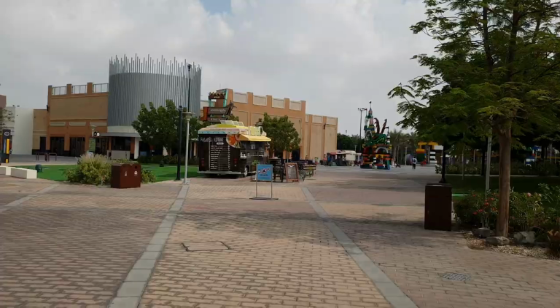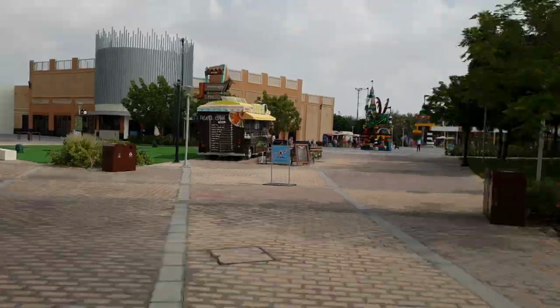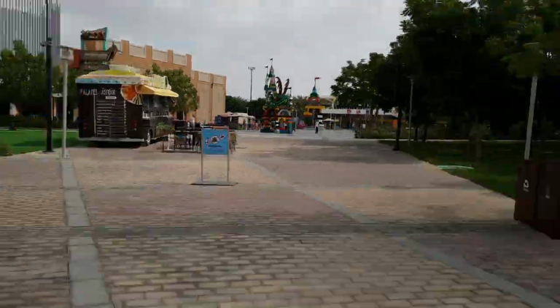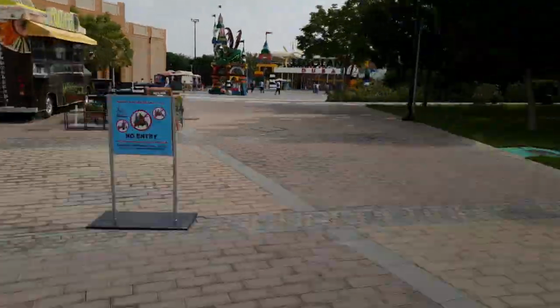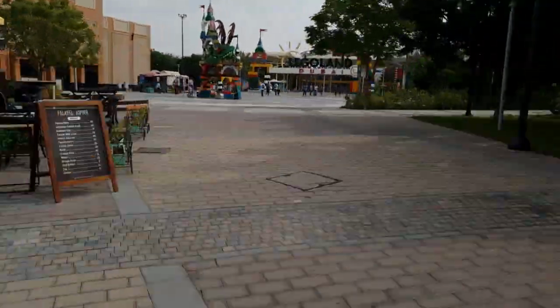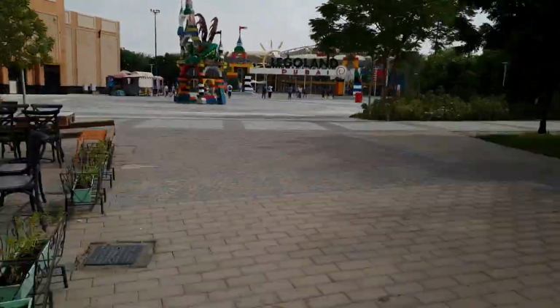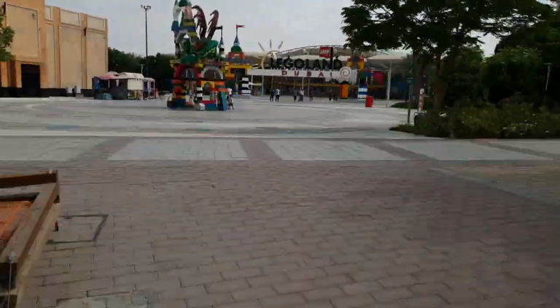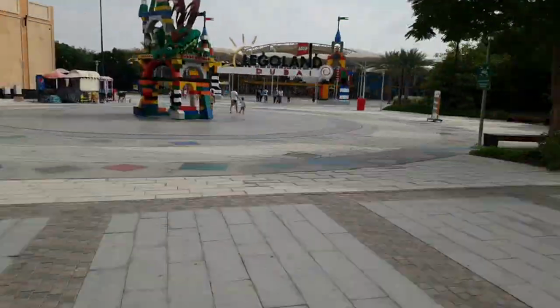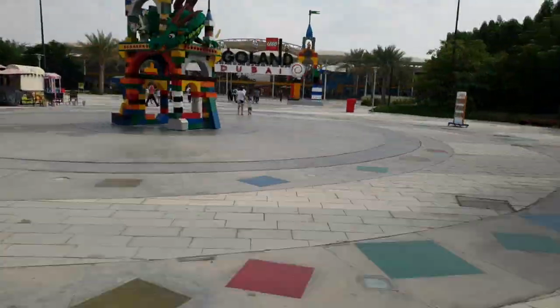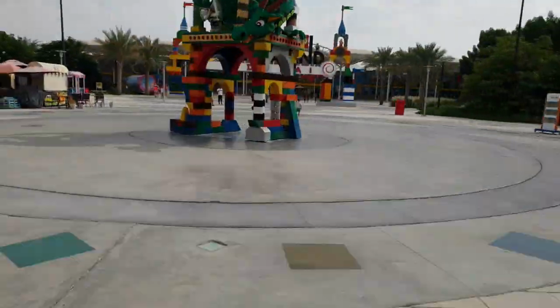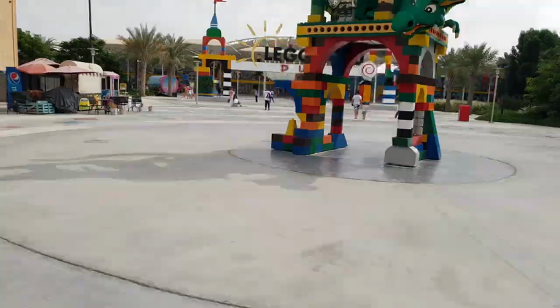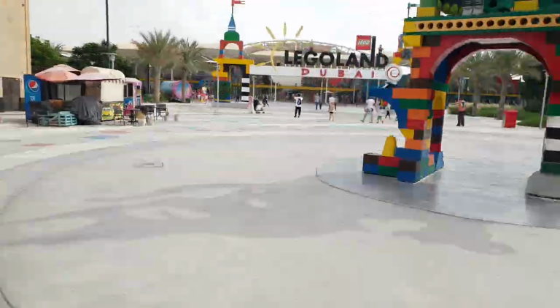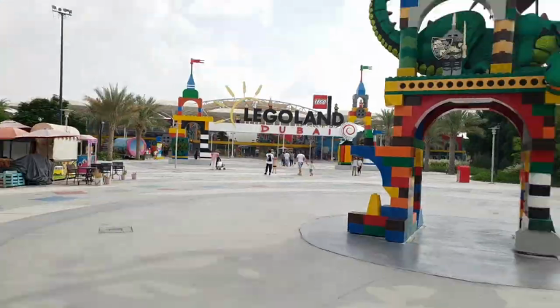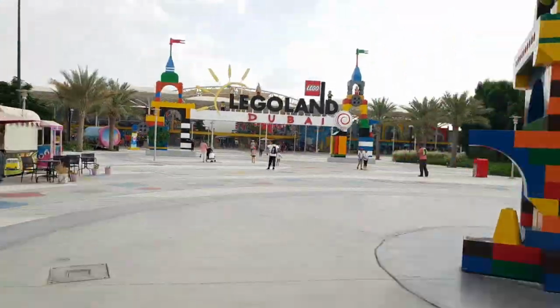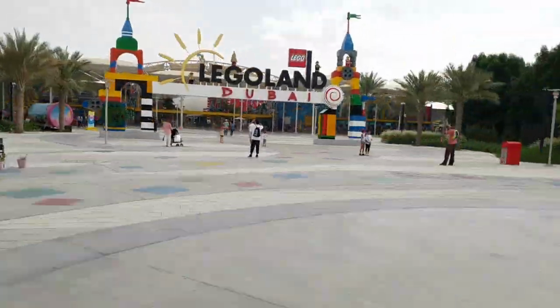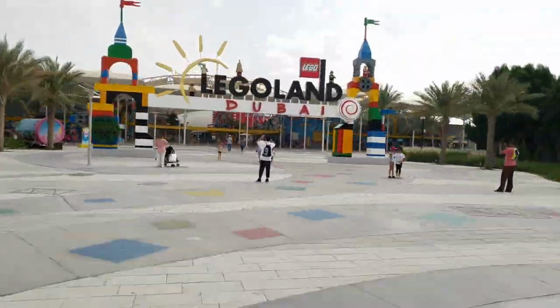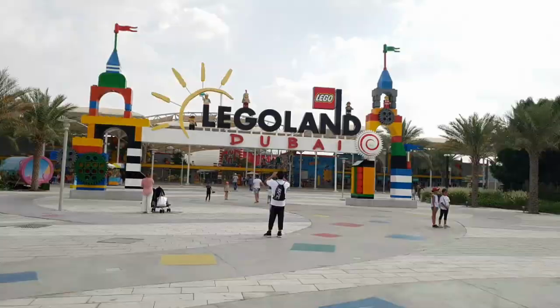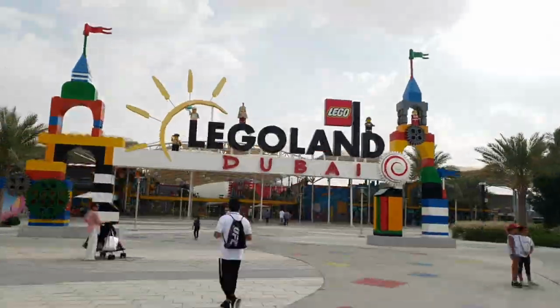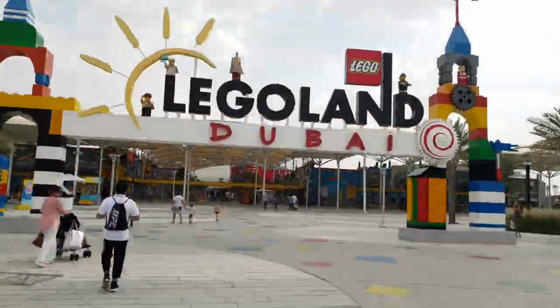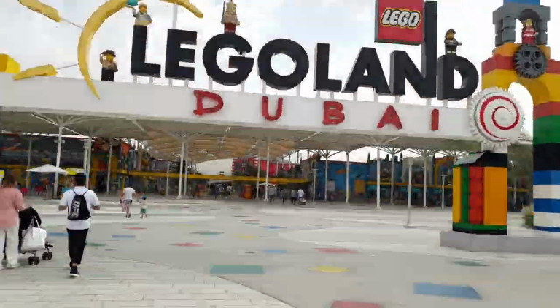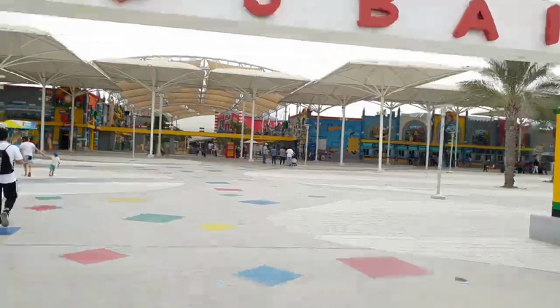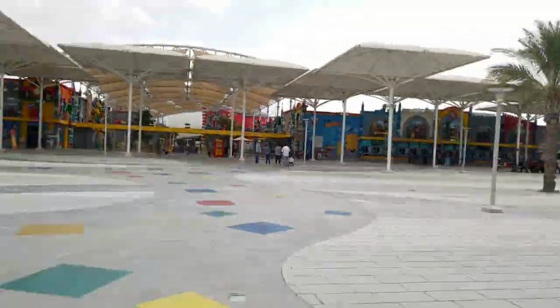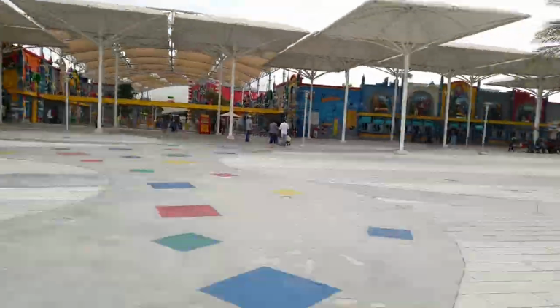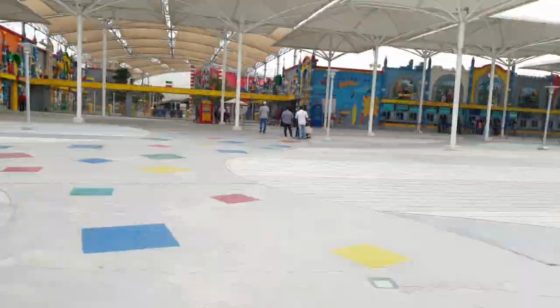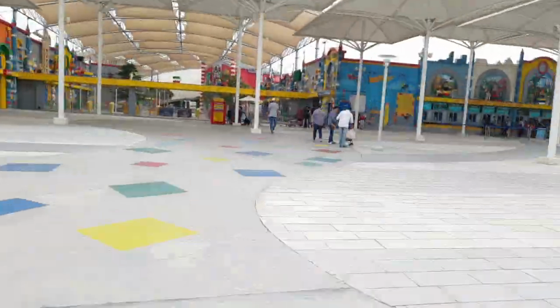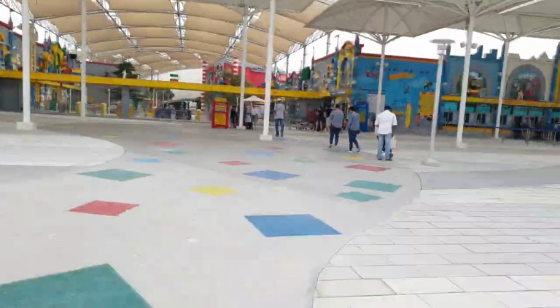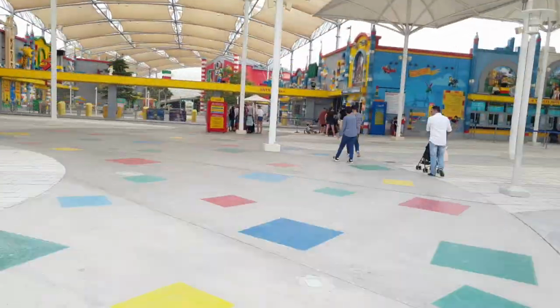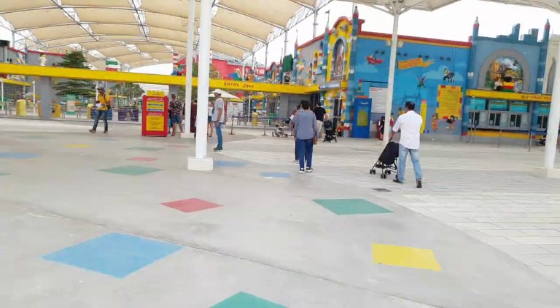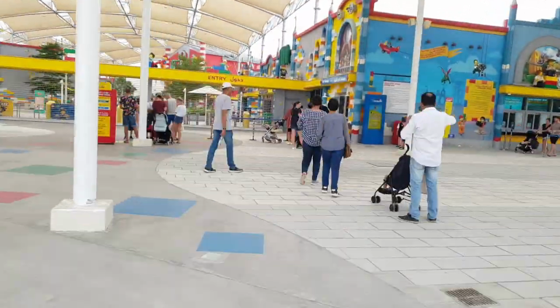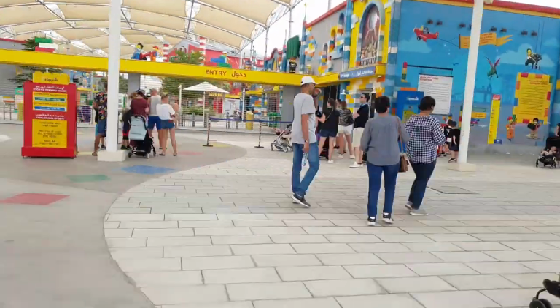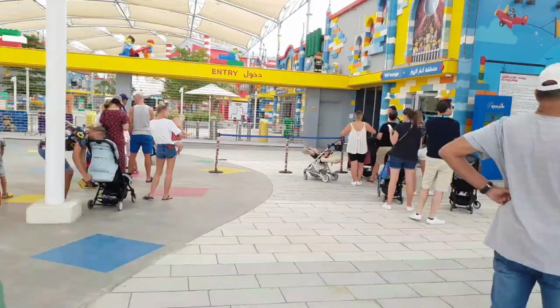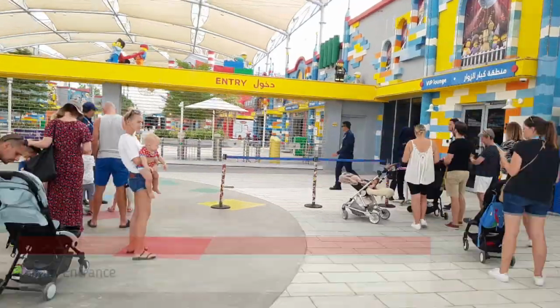G'day everyone, Matt Elder here. In this video we are going to do a full tour of Legoland Dubai in under 3 minutes.